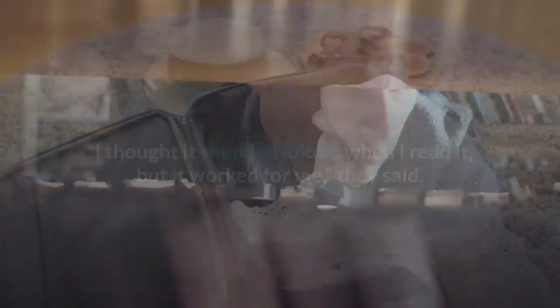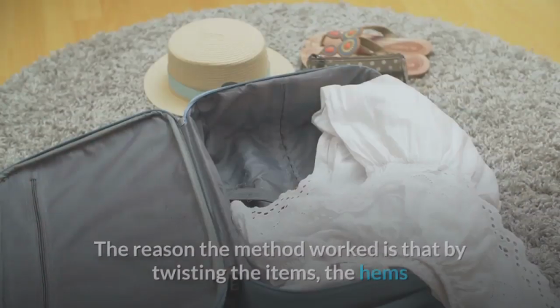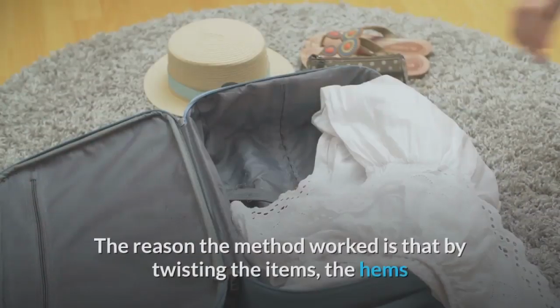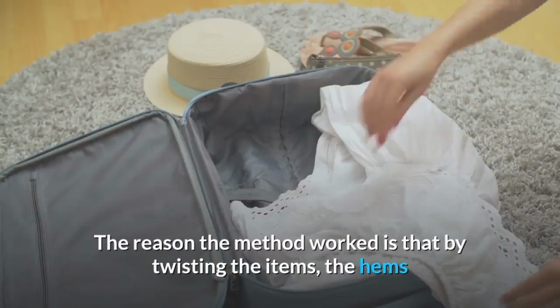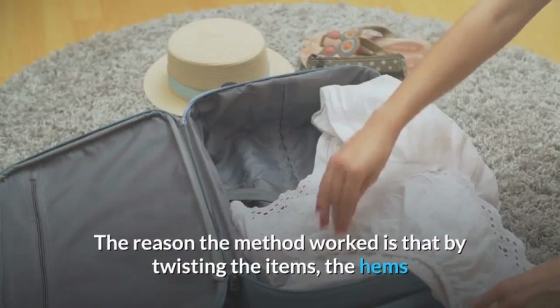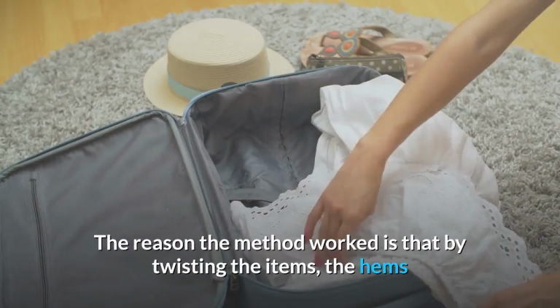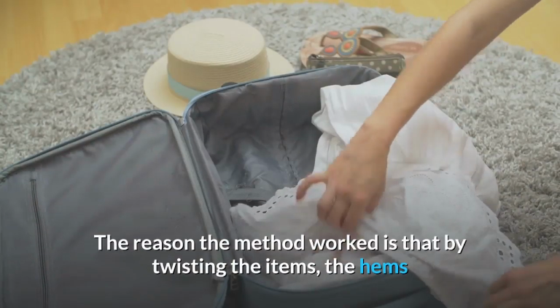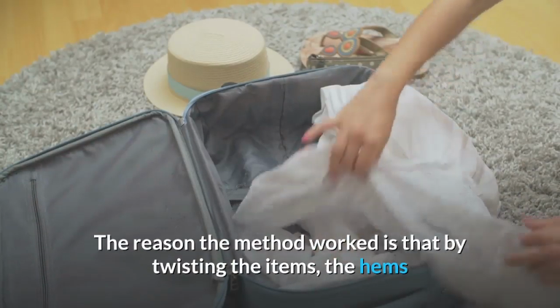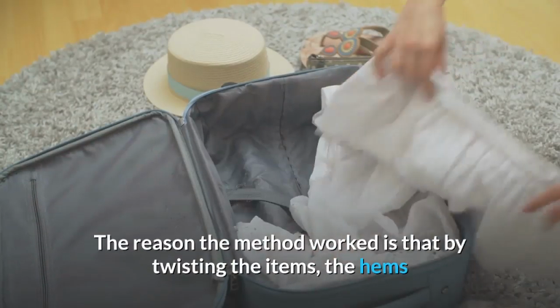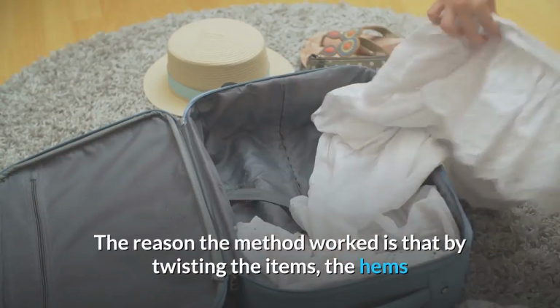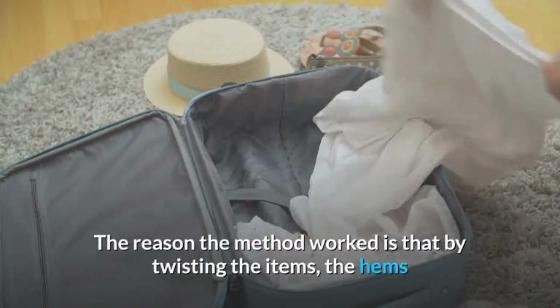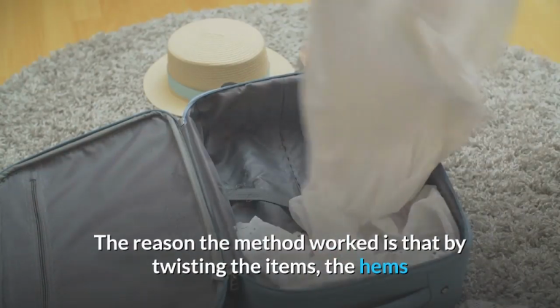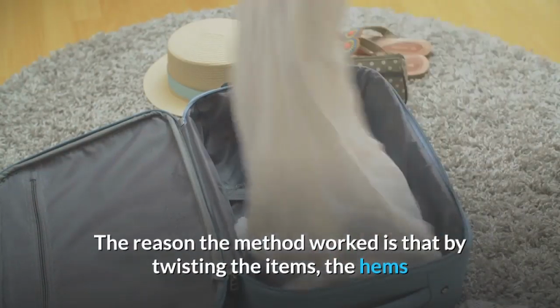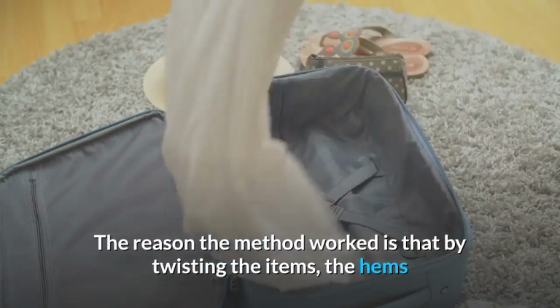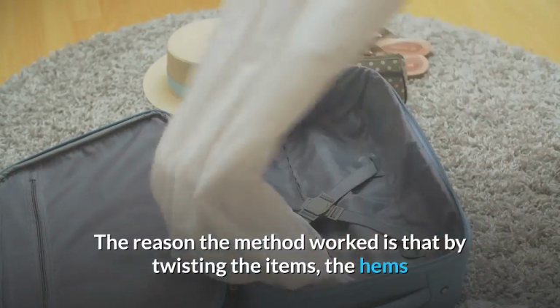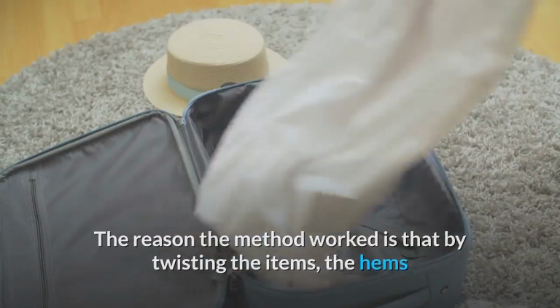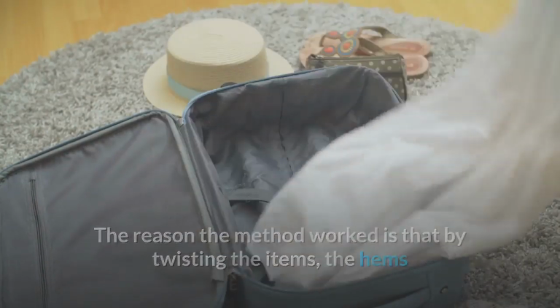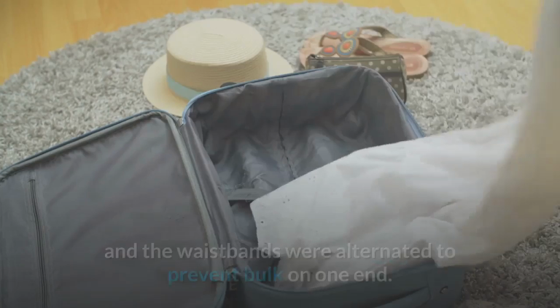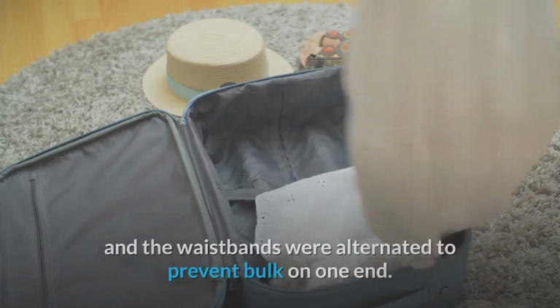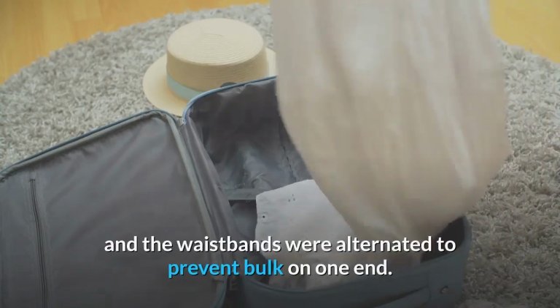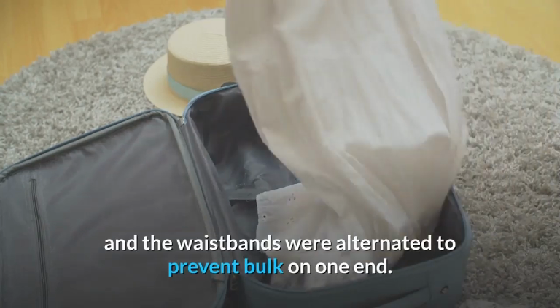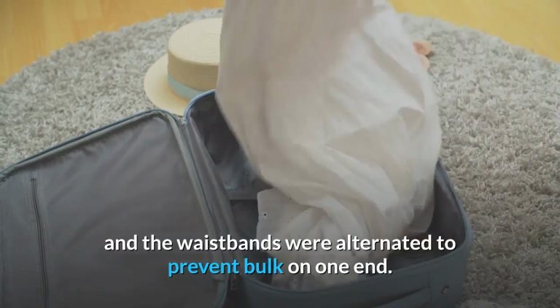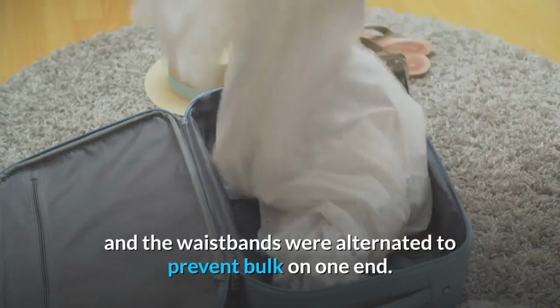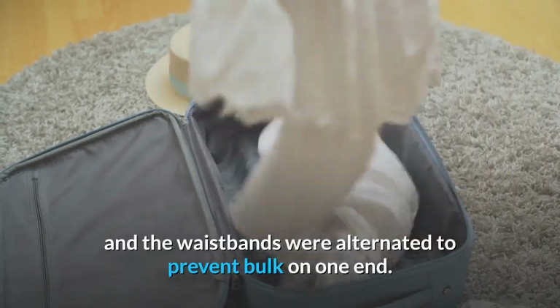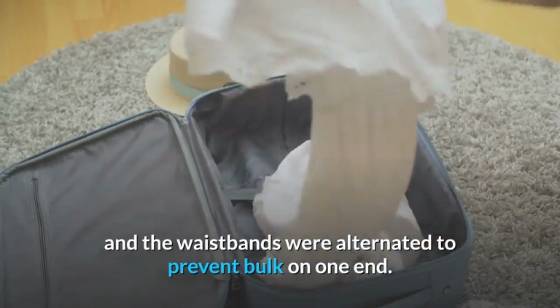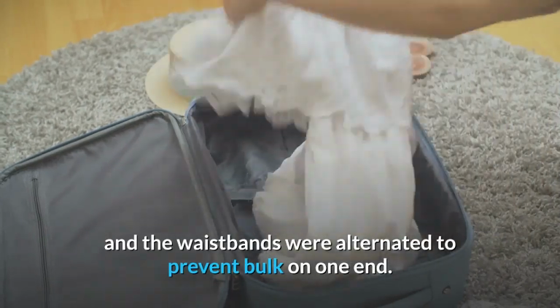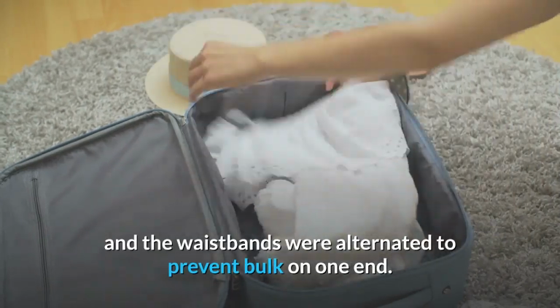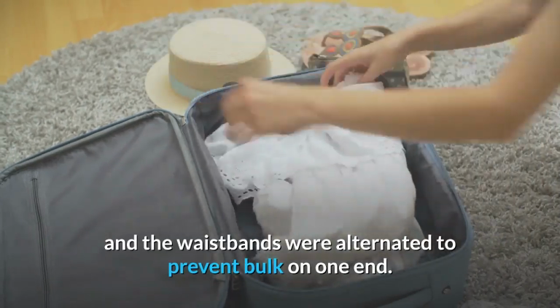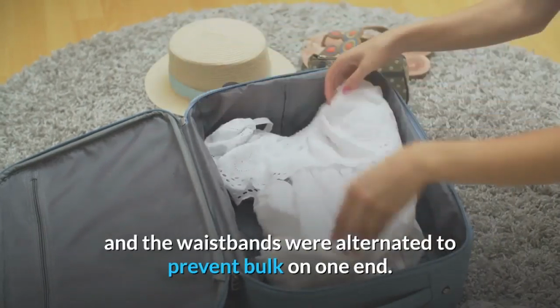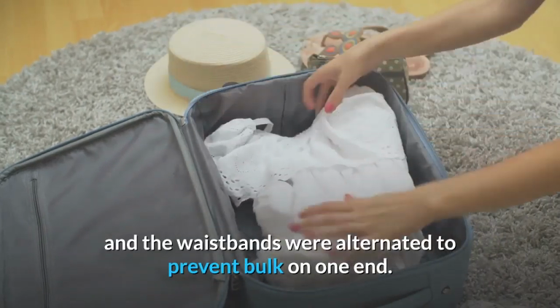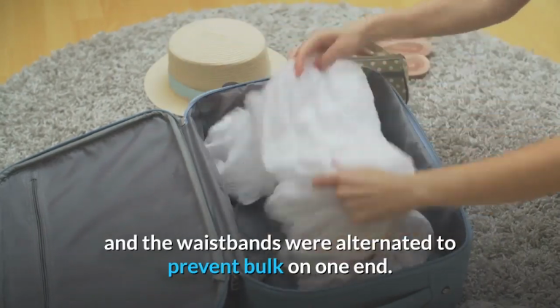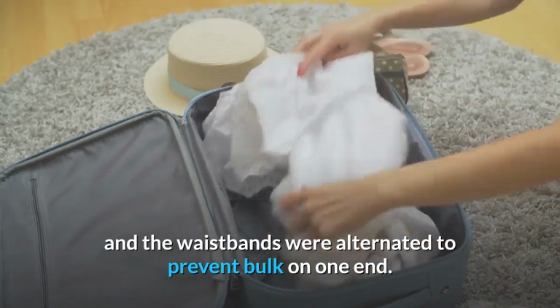The reason the method worked is that by twisting the items, the hems and the waistbands were alternated to prevent bulk on one end.